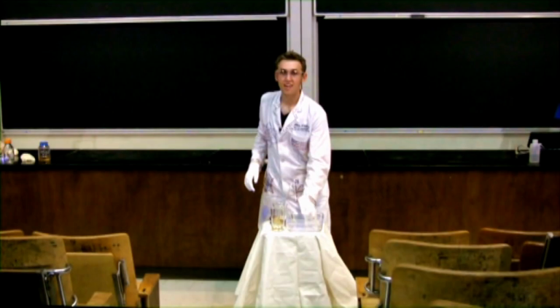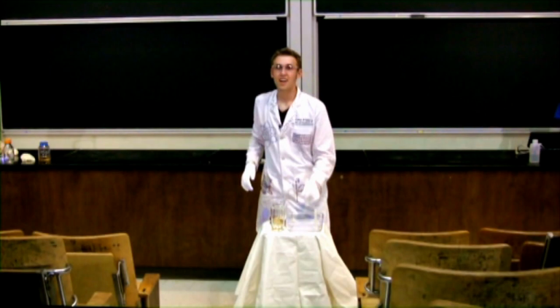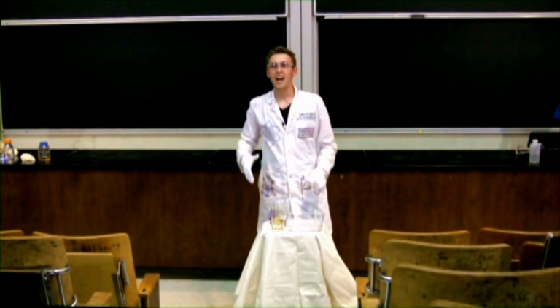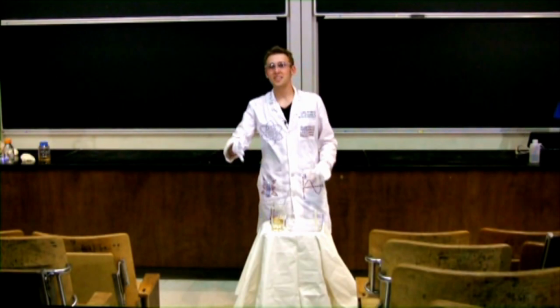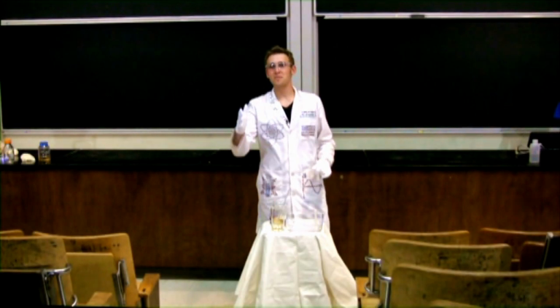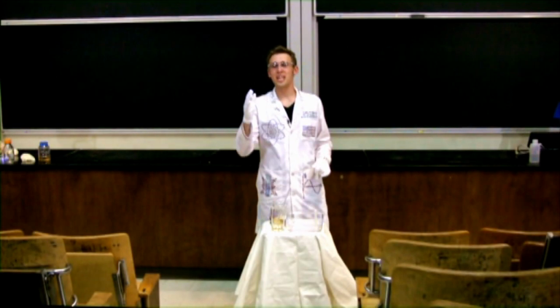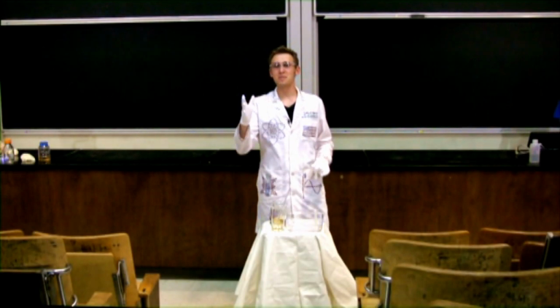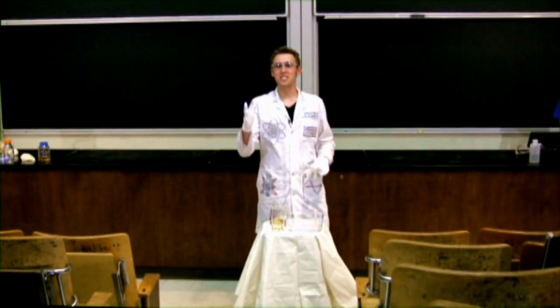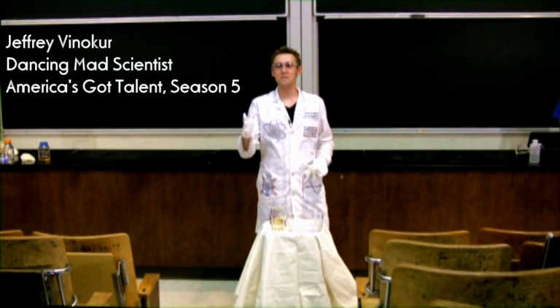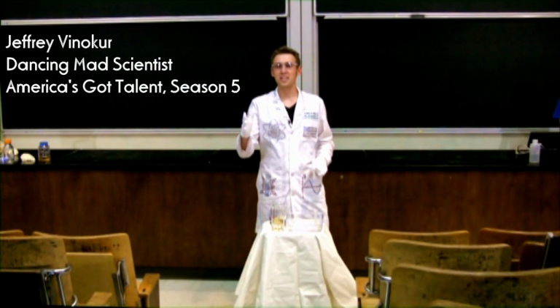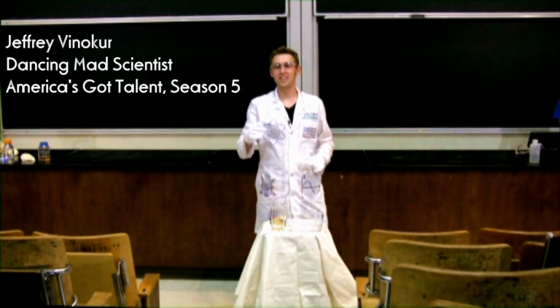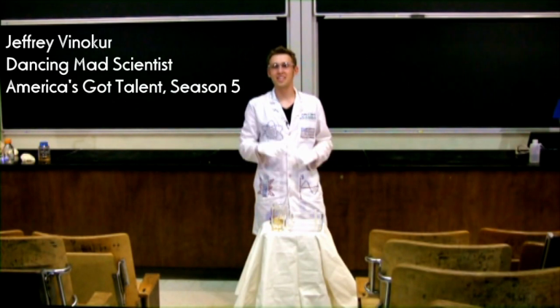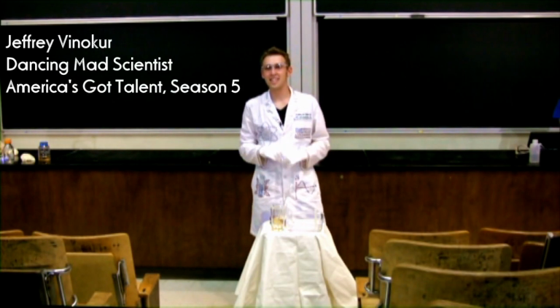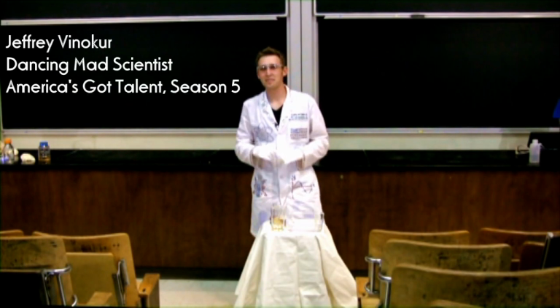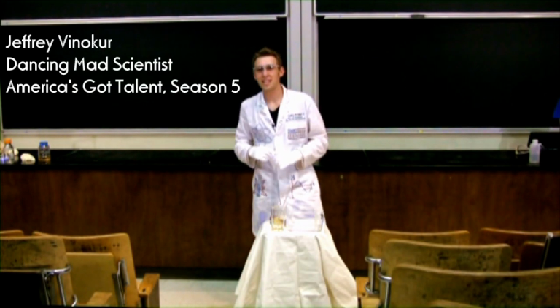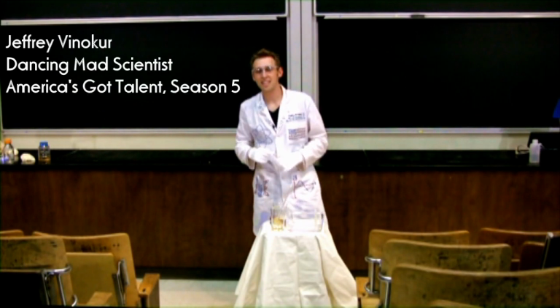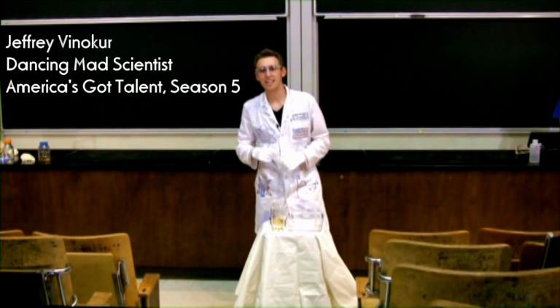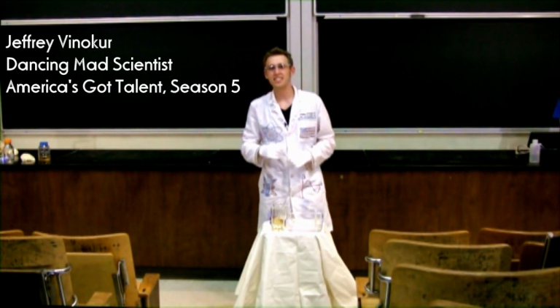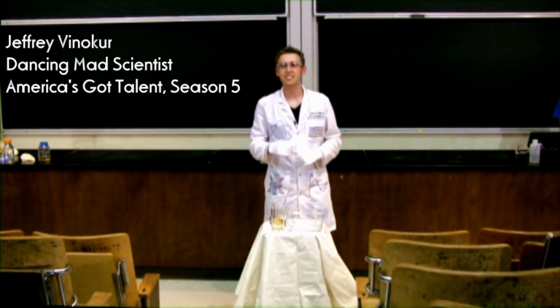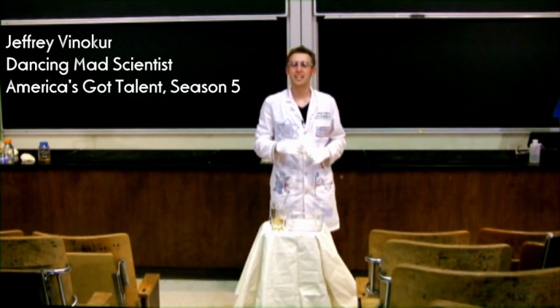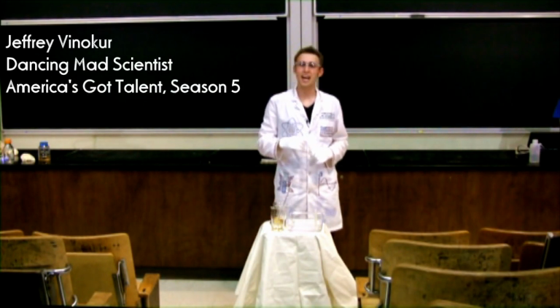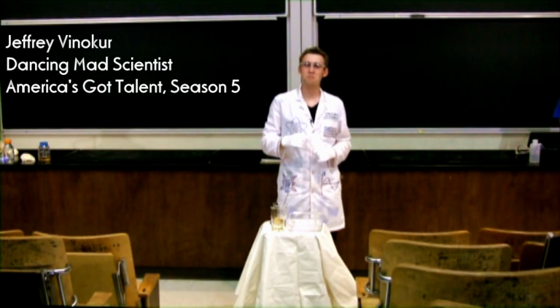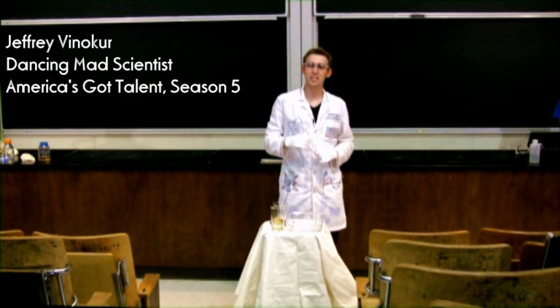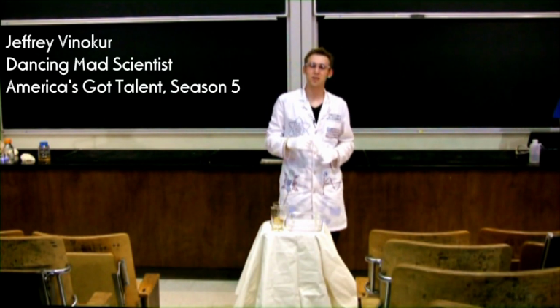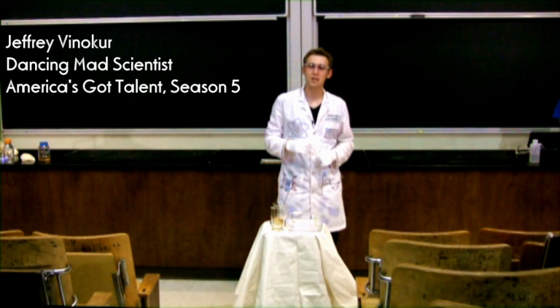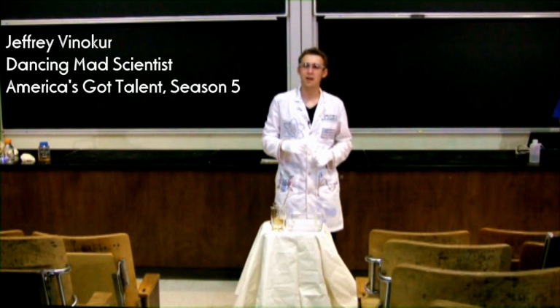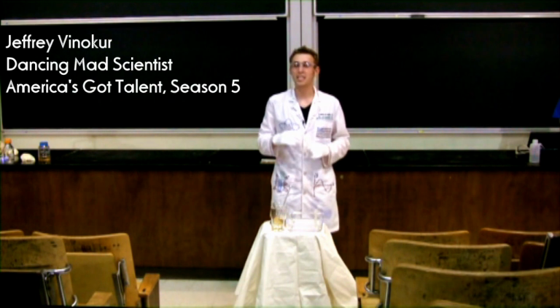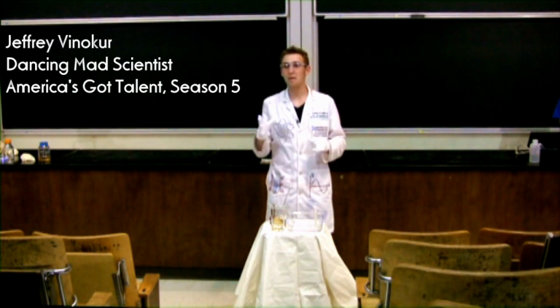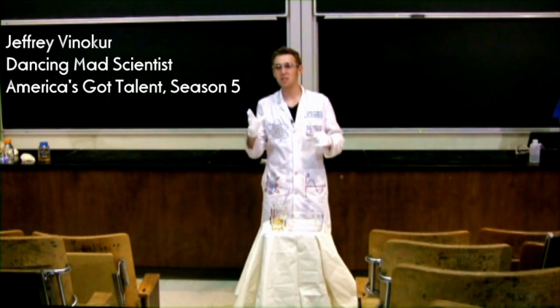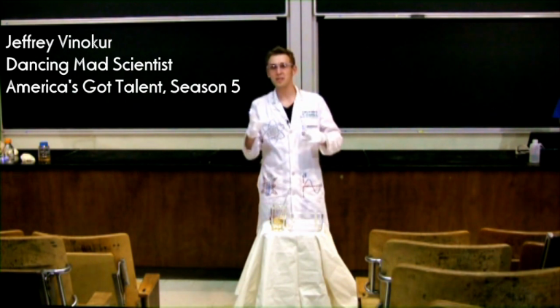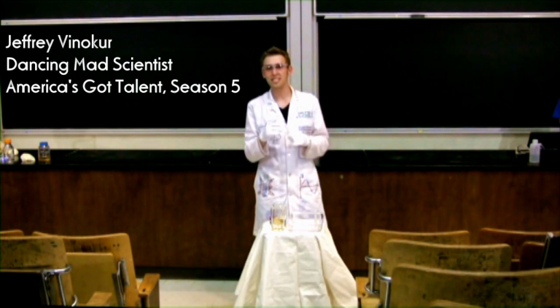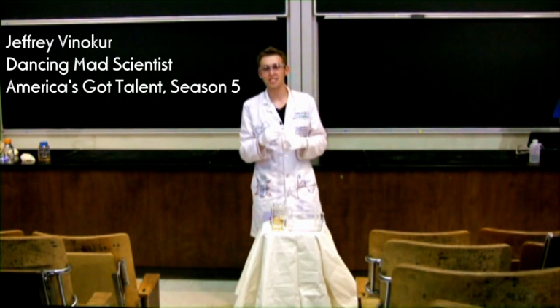How you doing? My name is Jeff Vineker, the dancing mad scientist. Today we're going to talk about chemiluminescence.